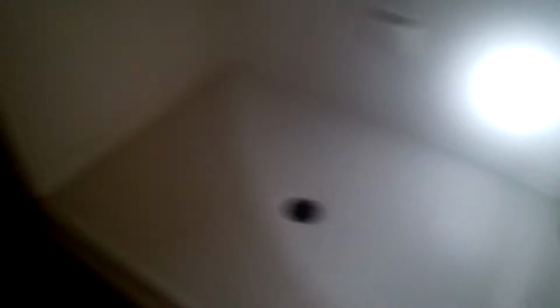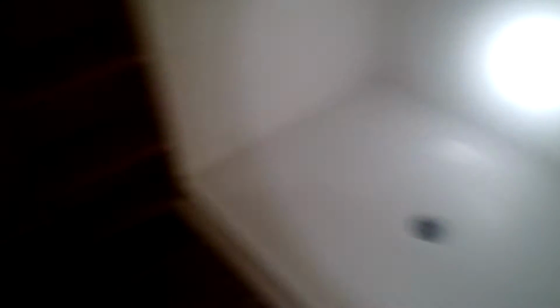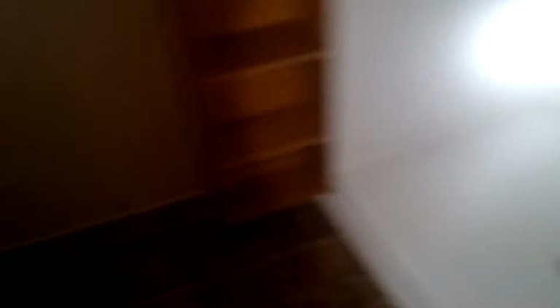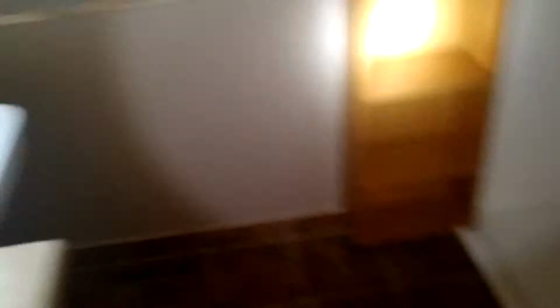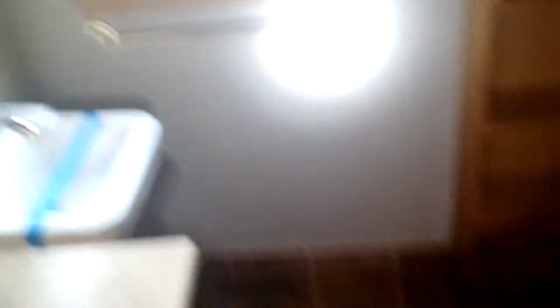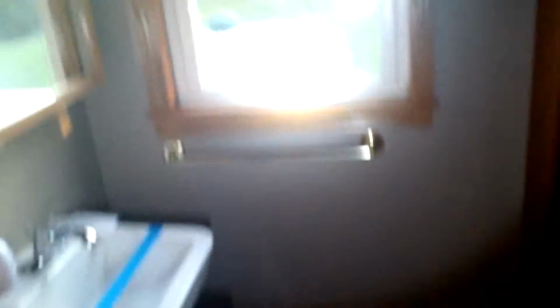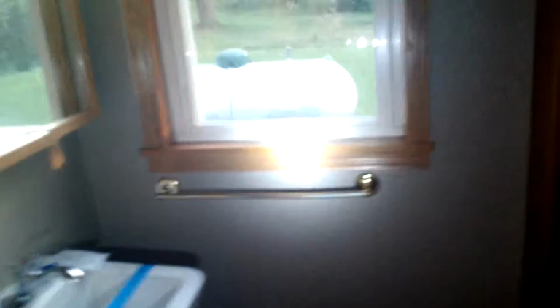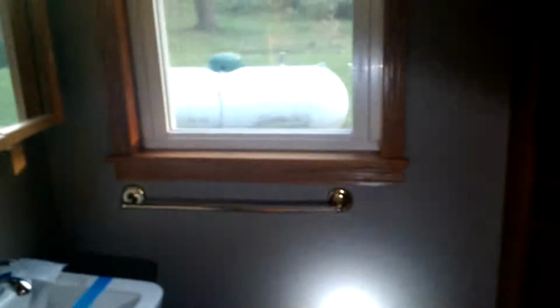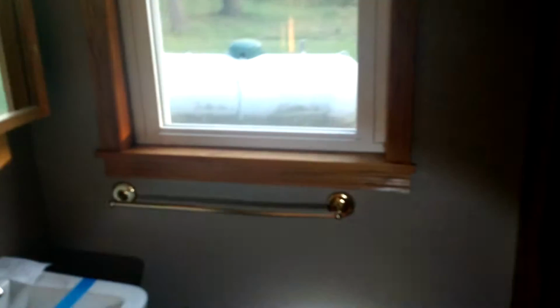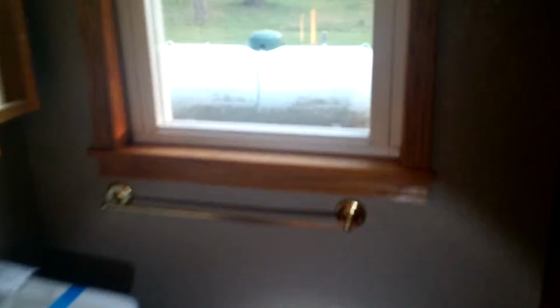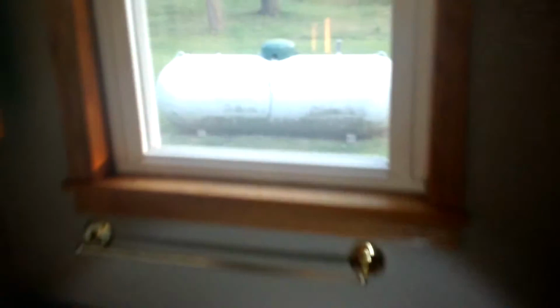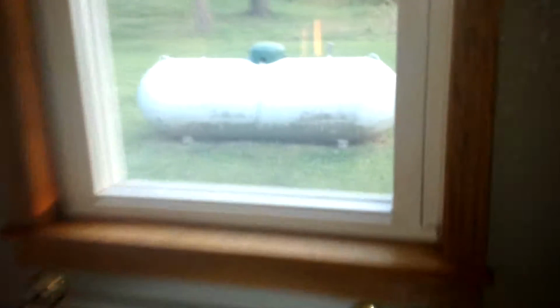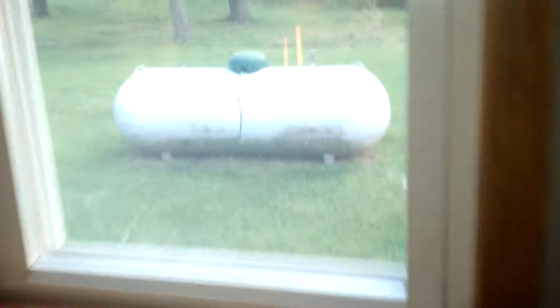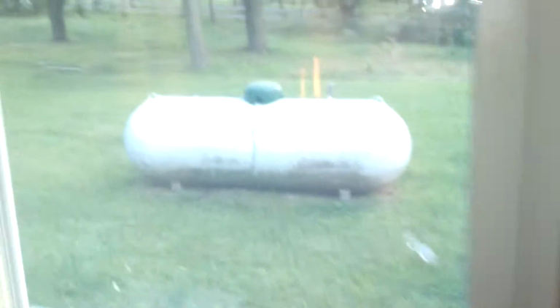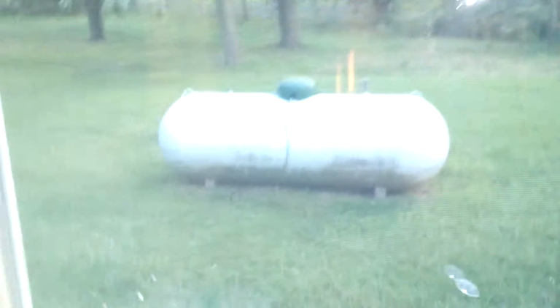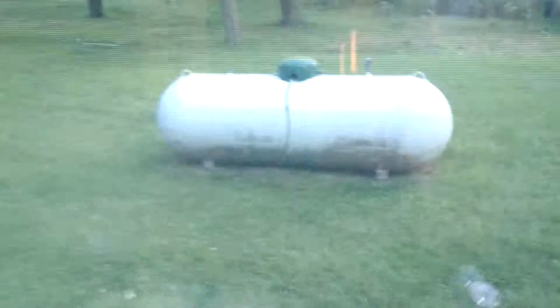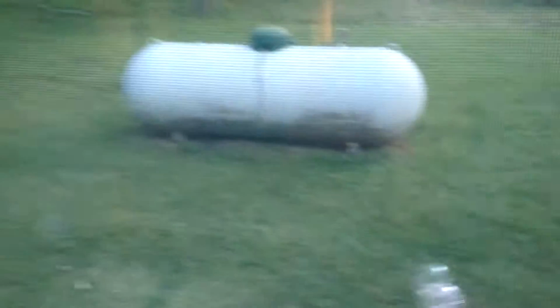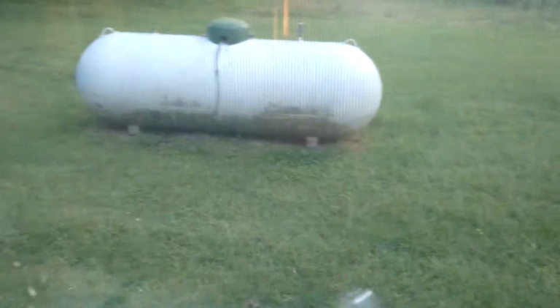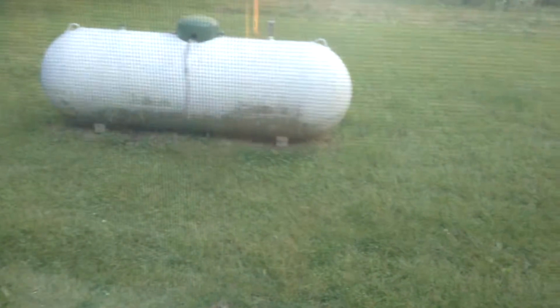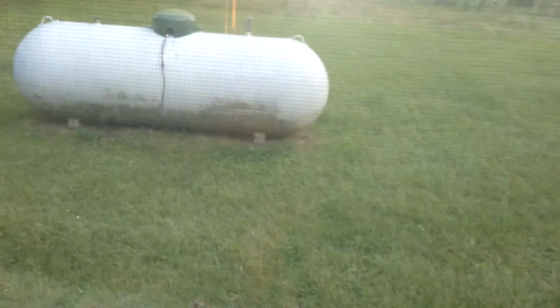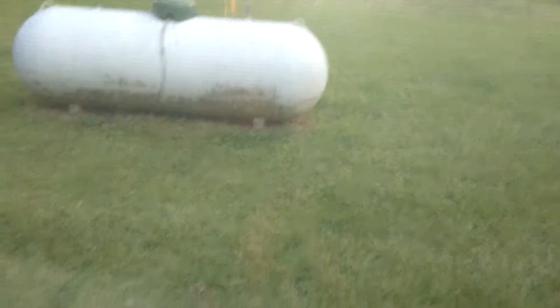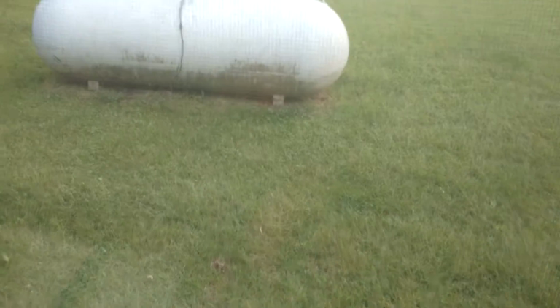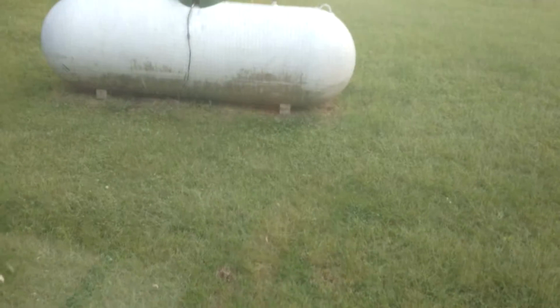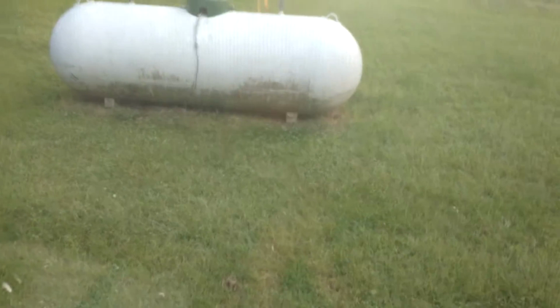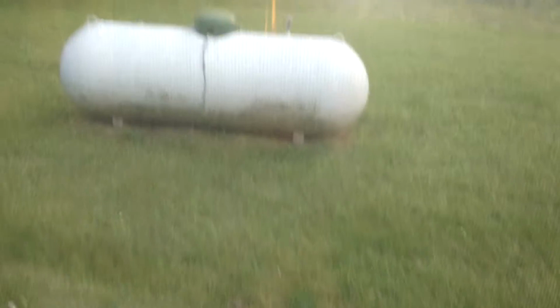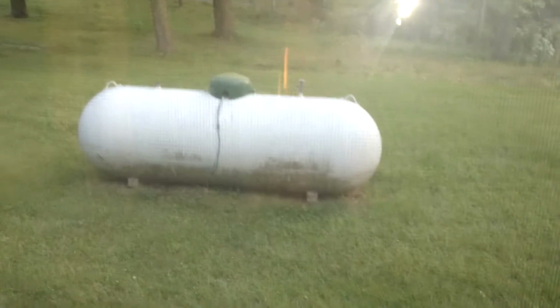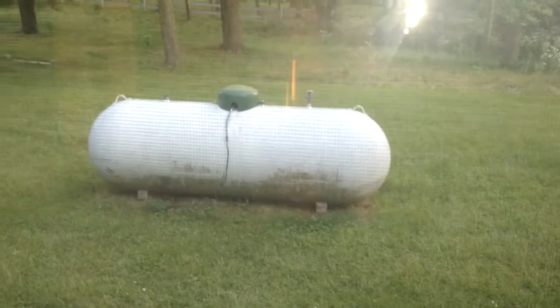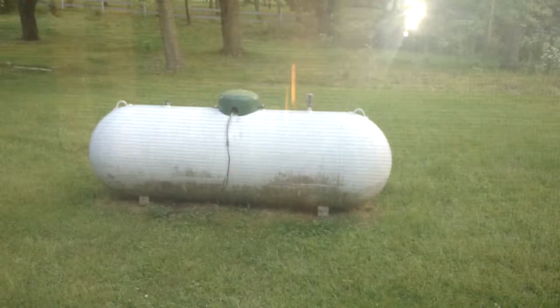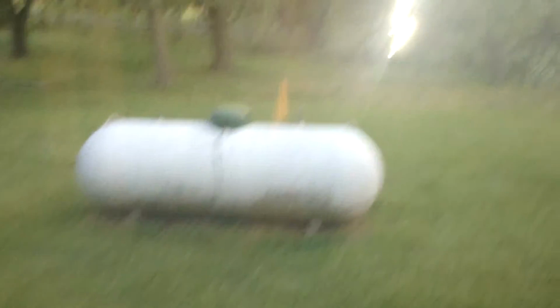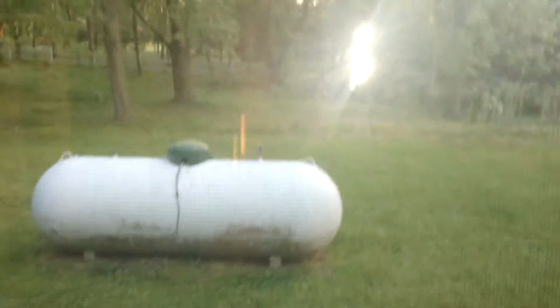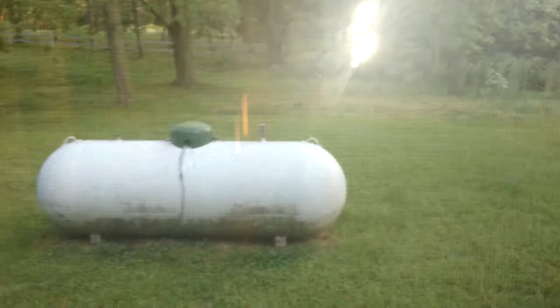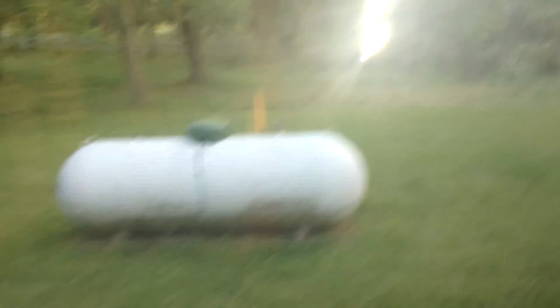Accessible. Outside — propane tank, except I don't think it's being used. It's on city gas.